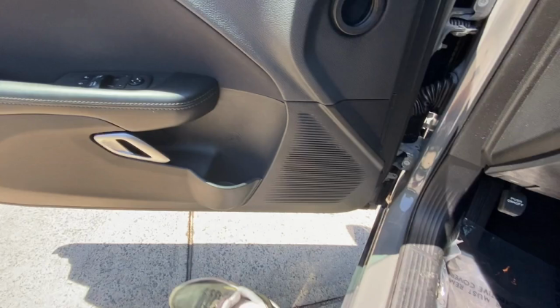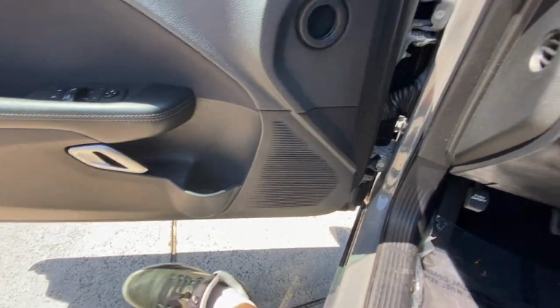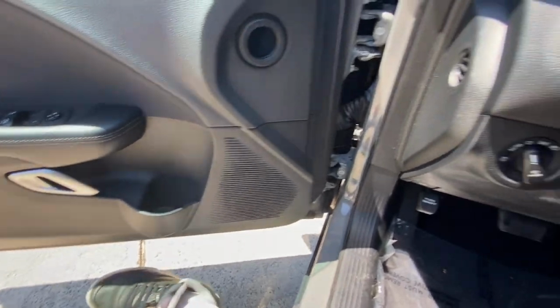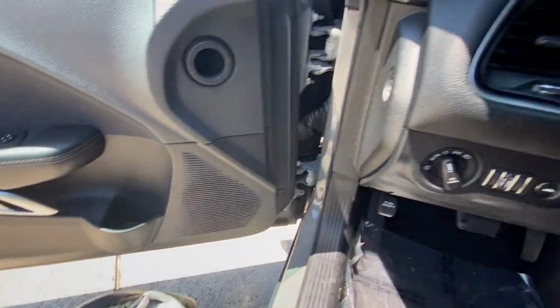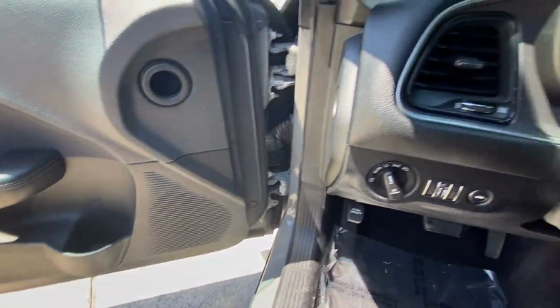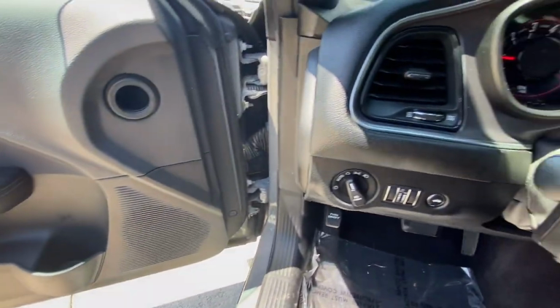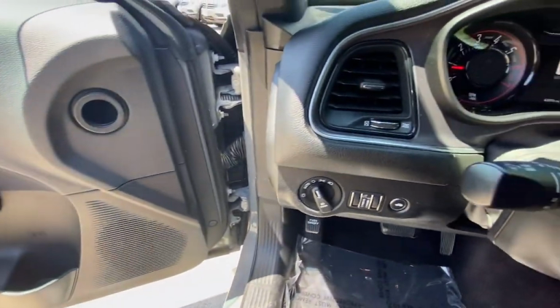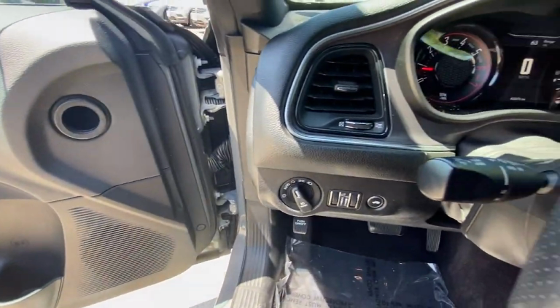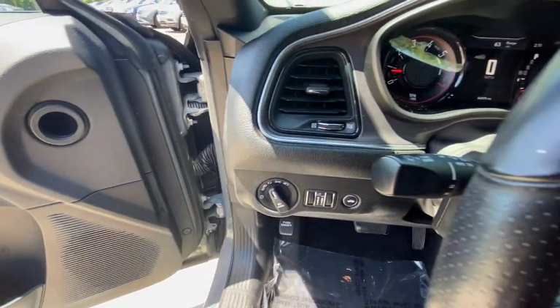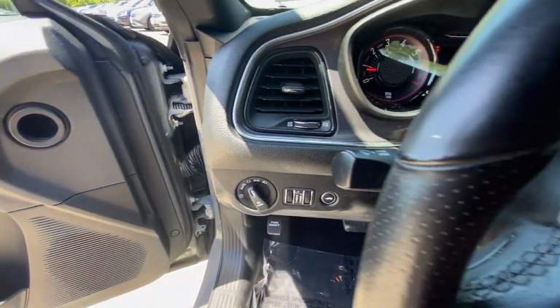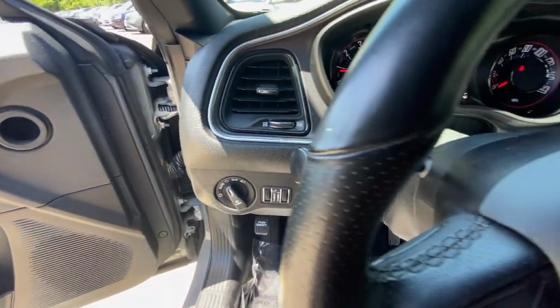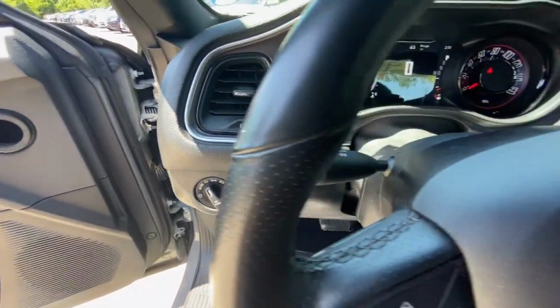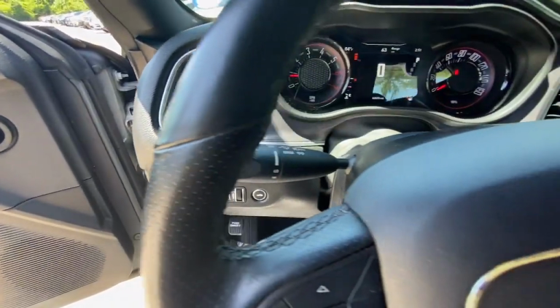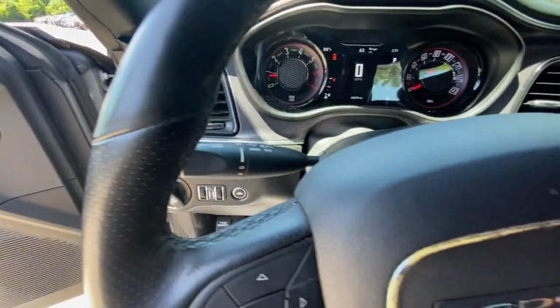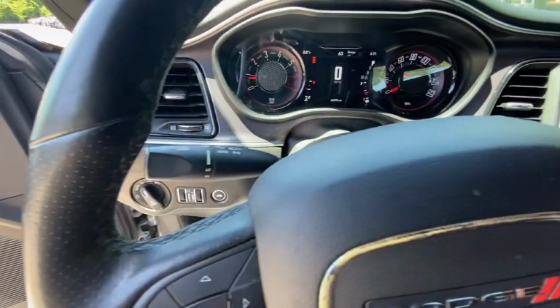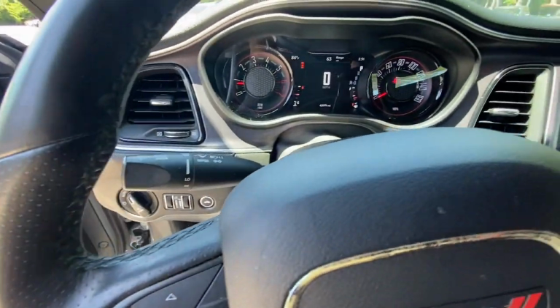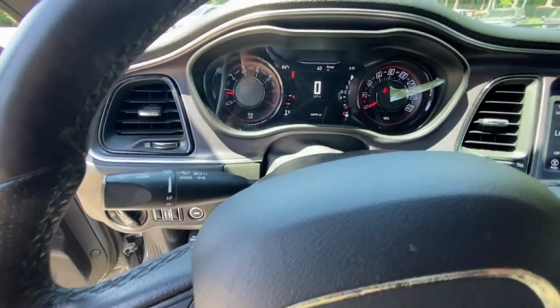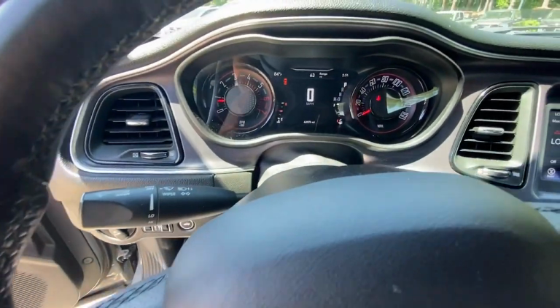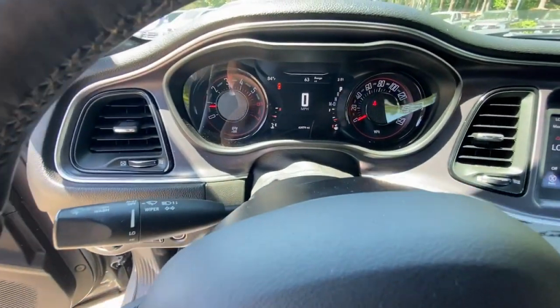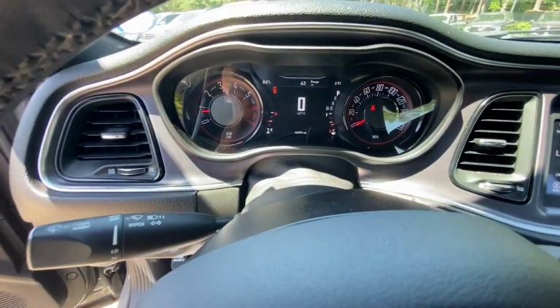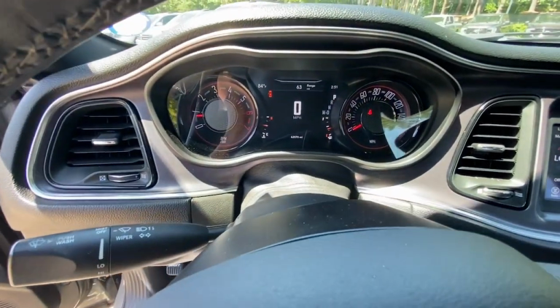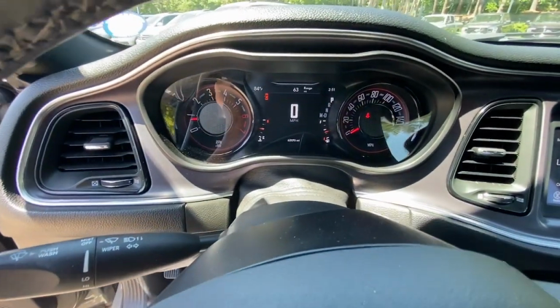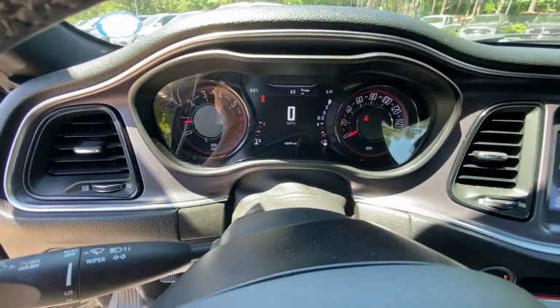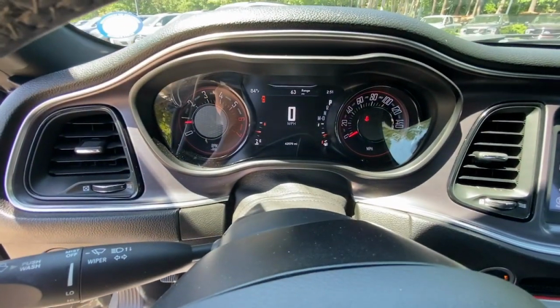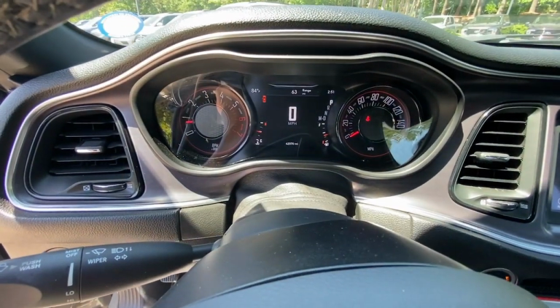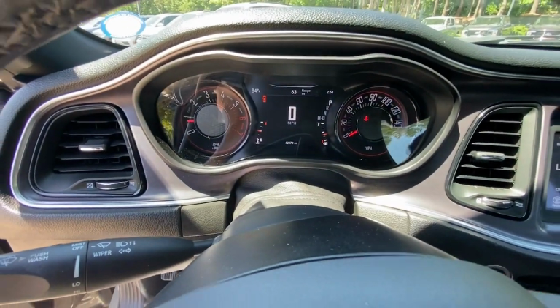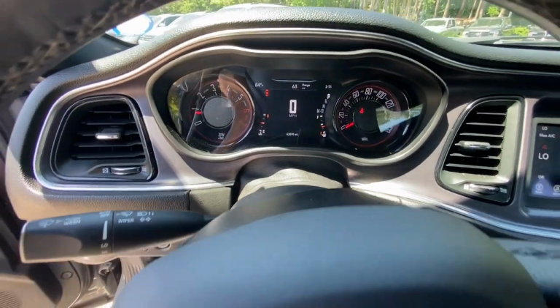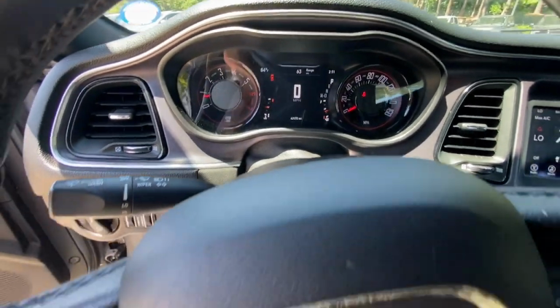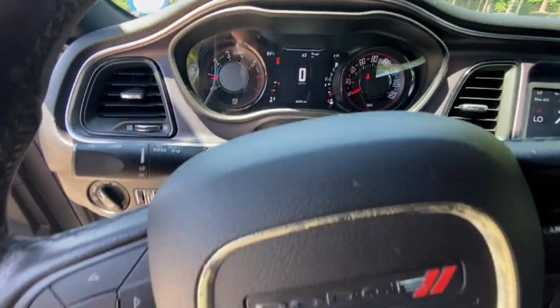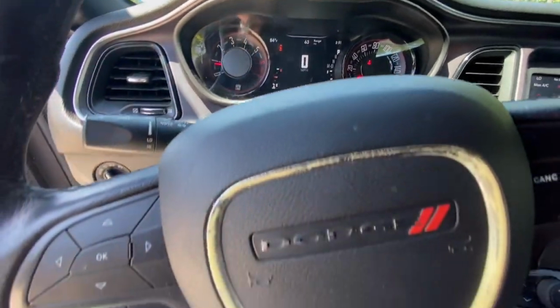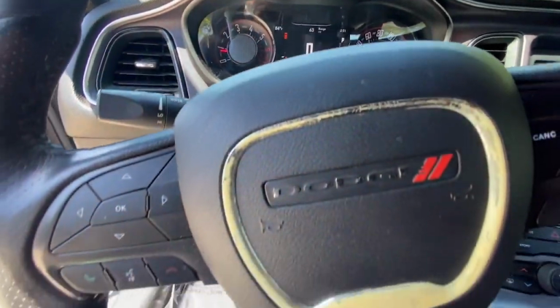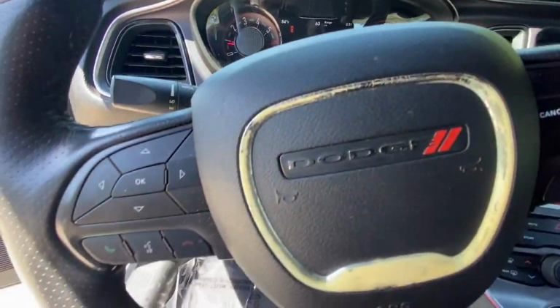Don't miss the chance to have the powerful ride you really want. Get into the Challenger and drive.